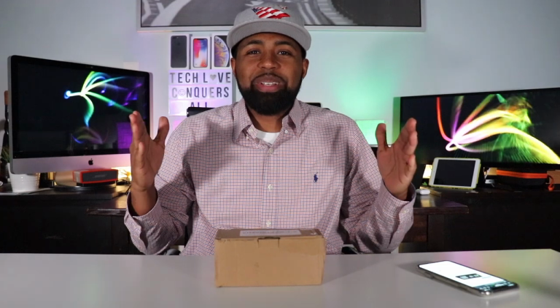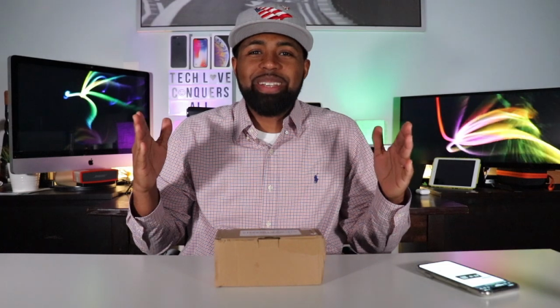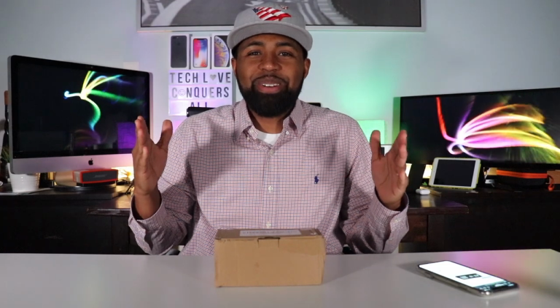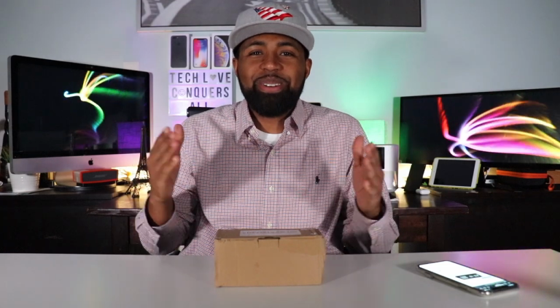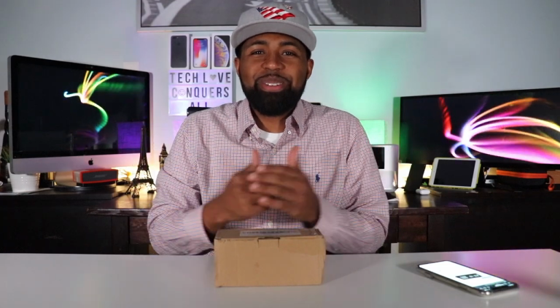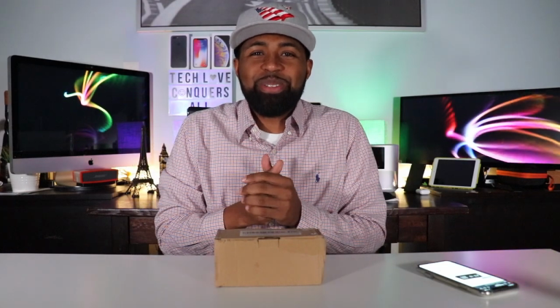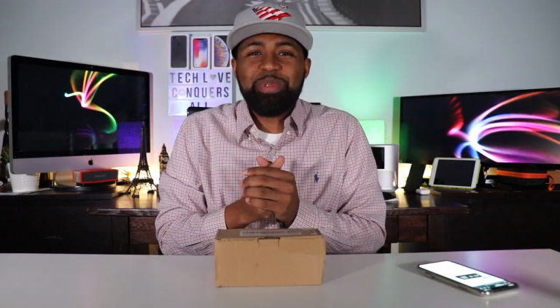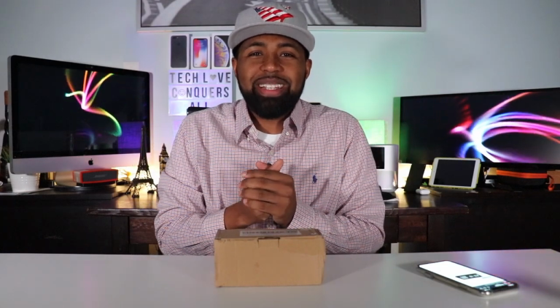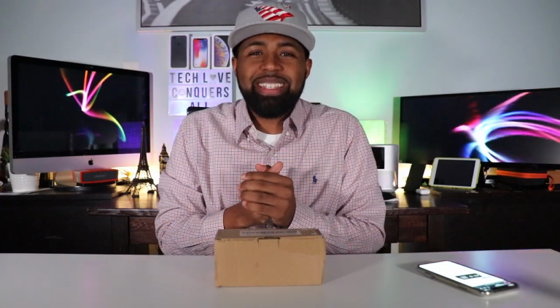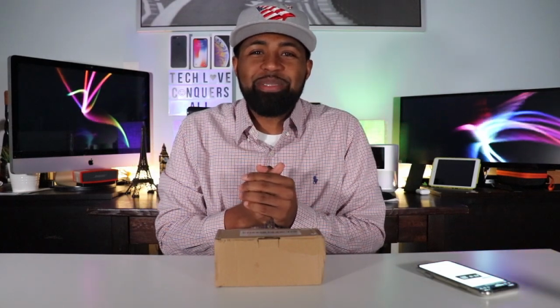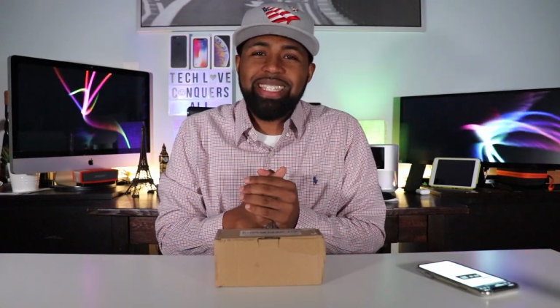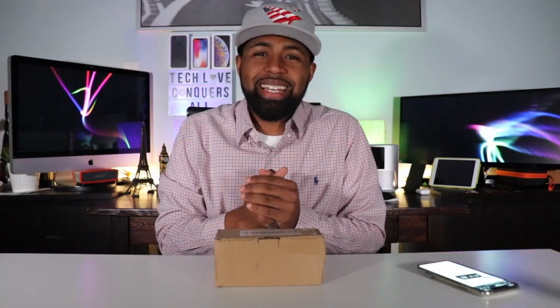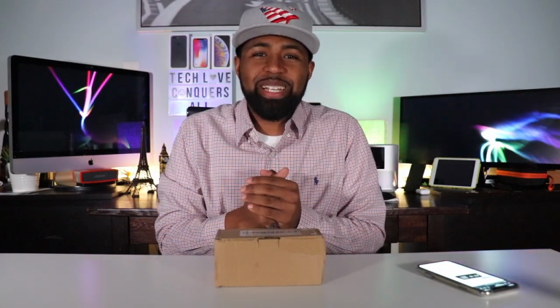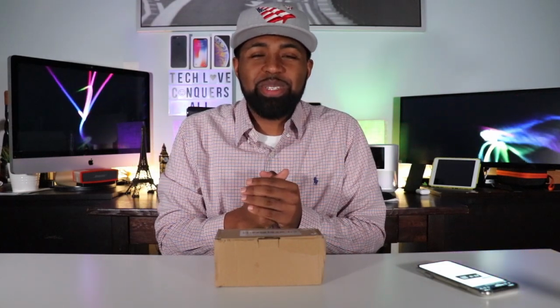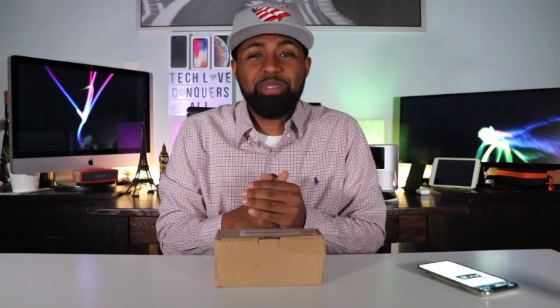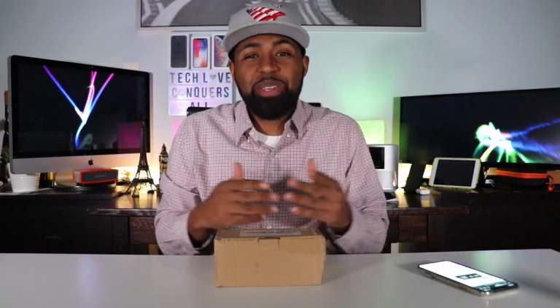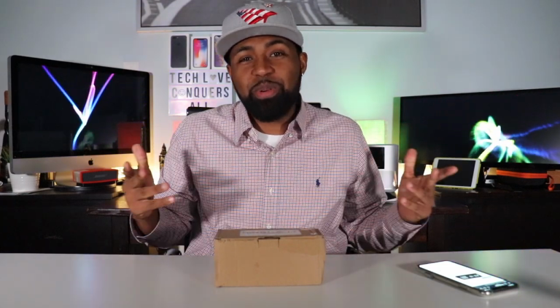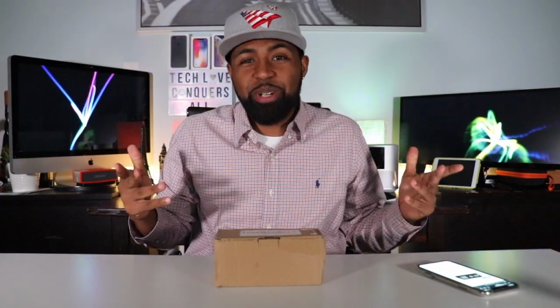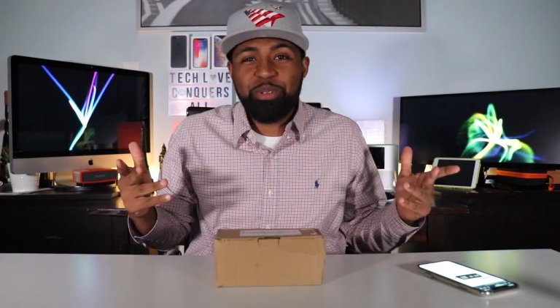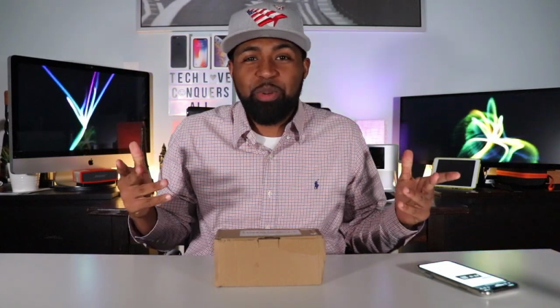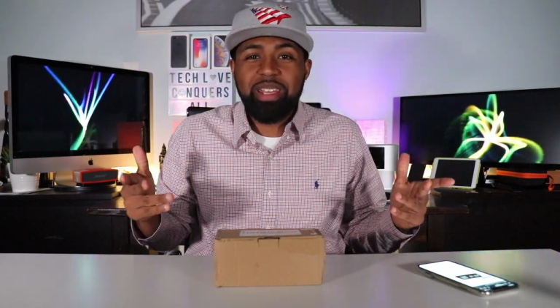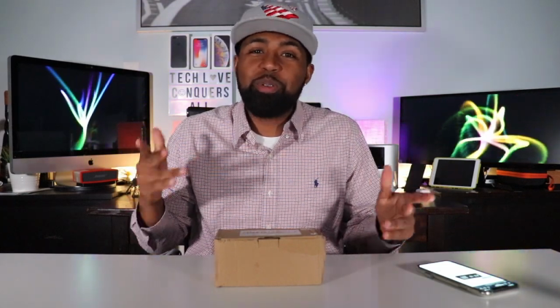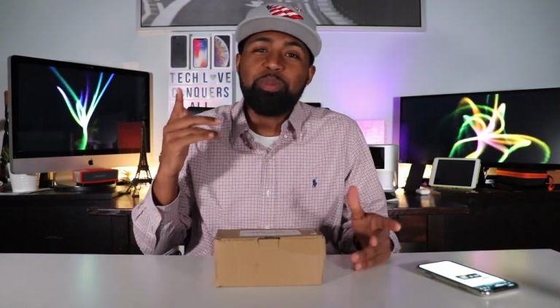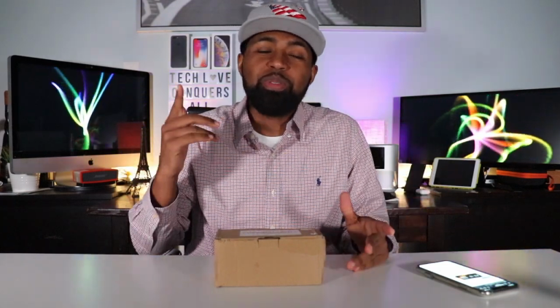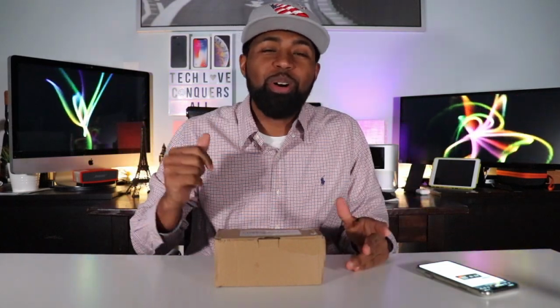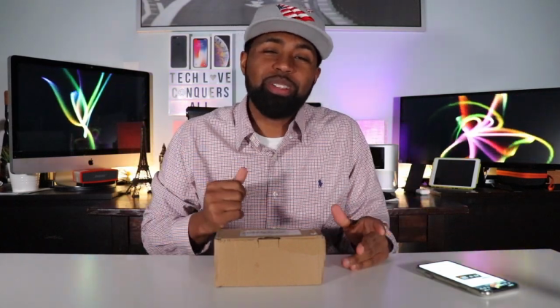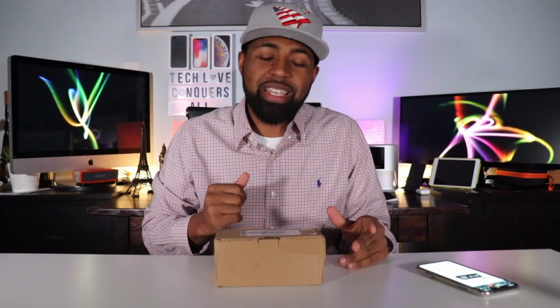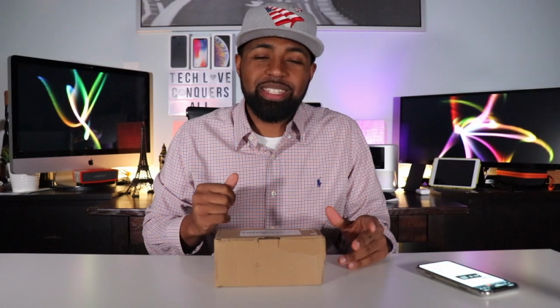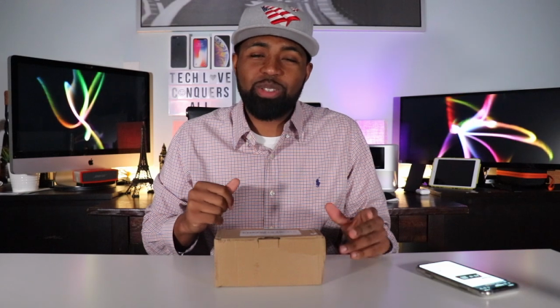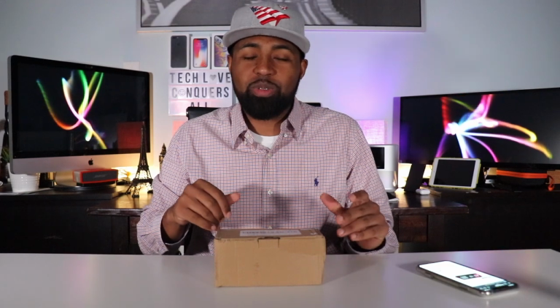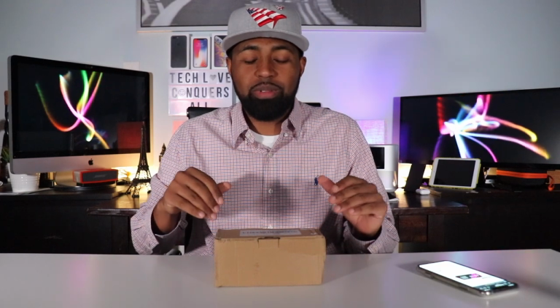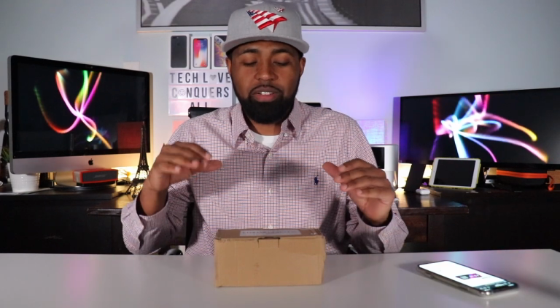What's going on YouTube? Nicholas here with Tech Love TV, where we don't discriminate and we believe all tech deserves some love.